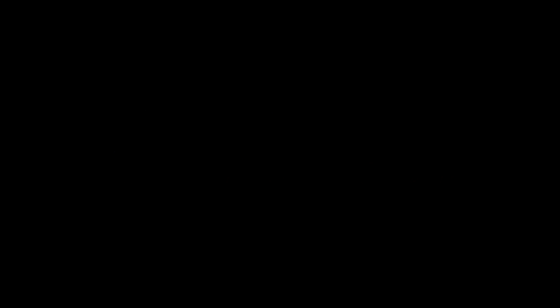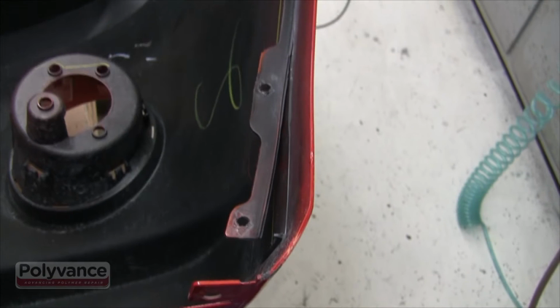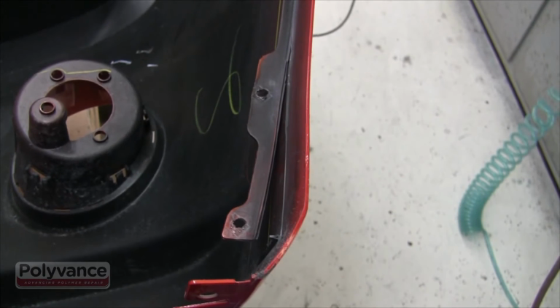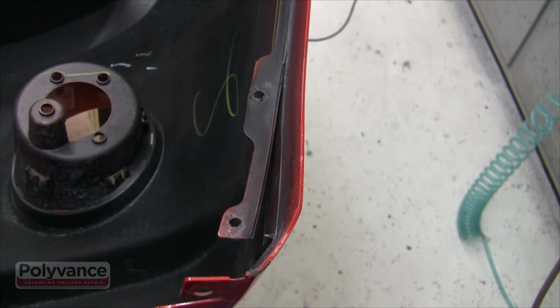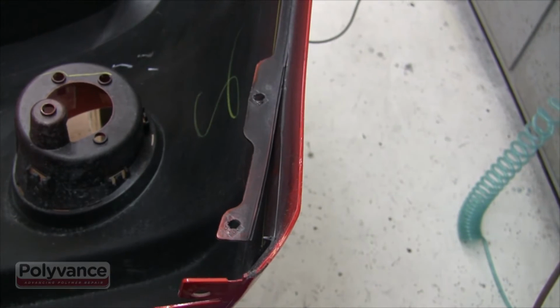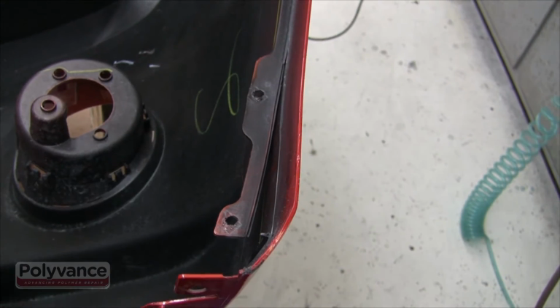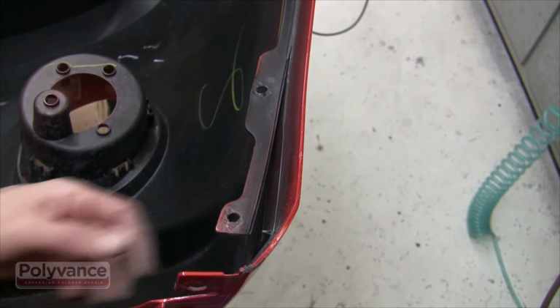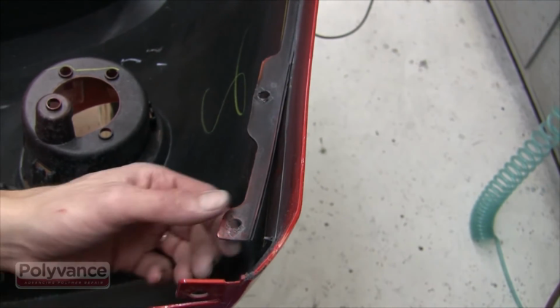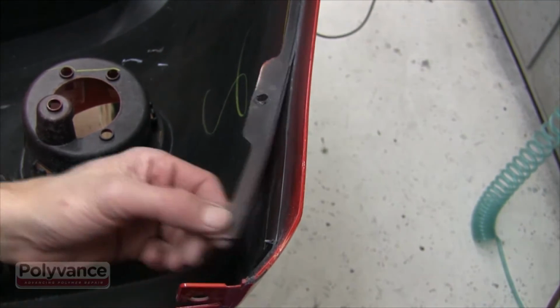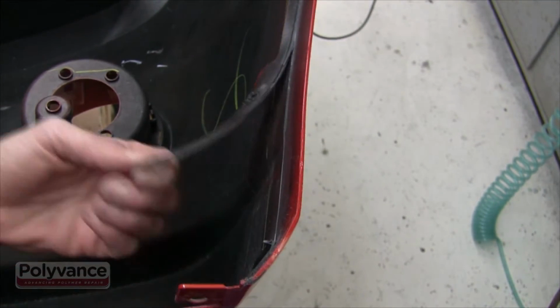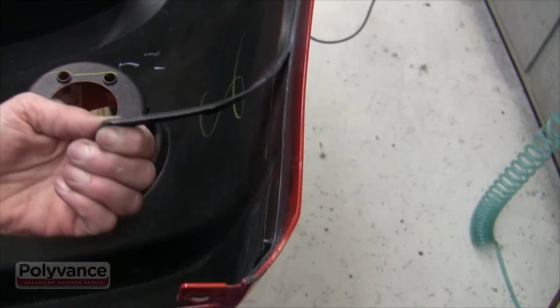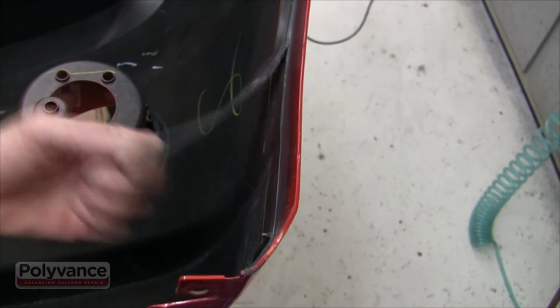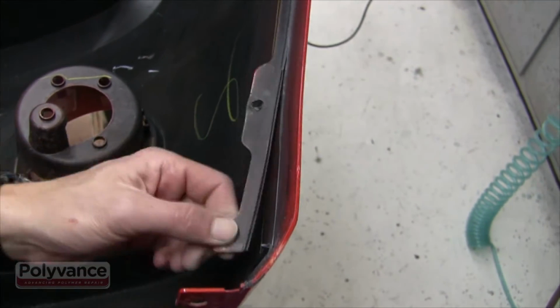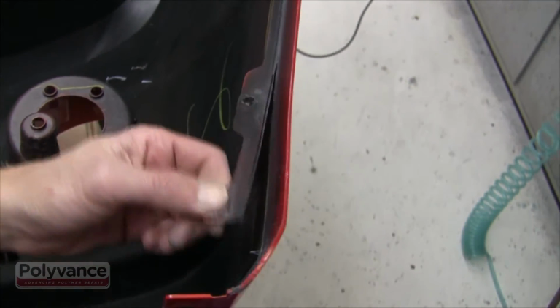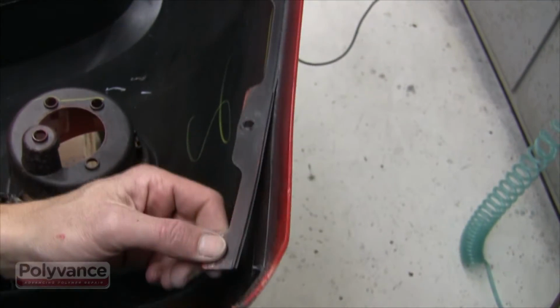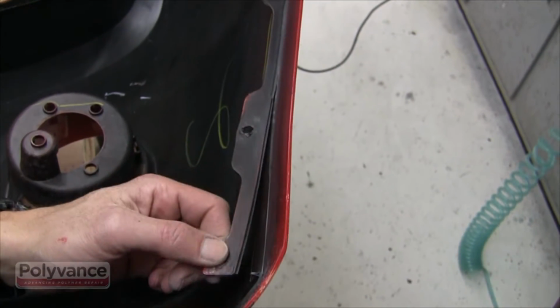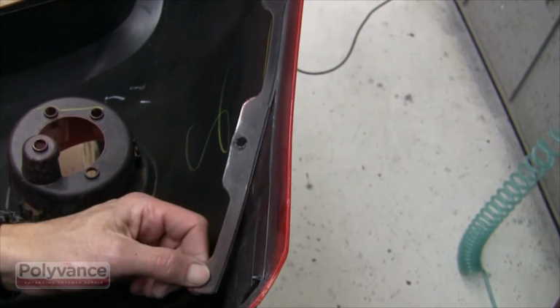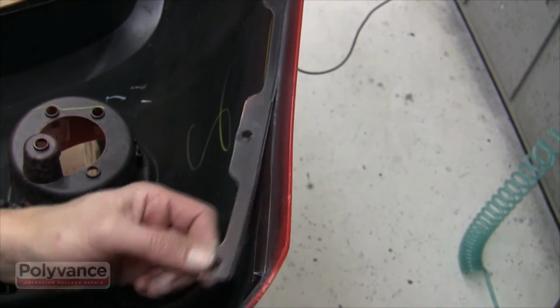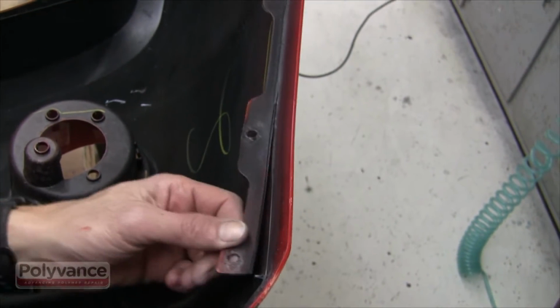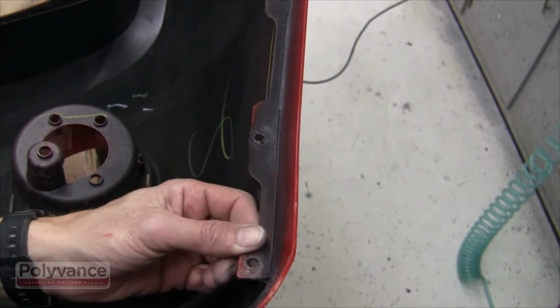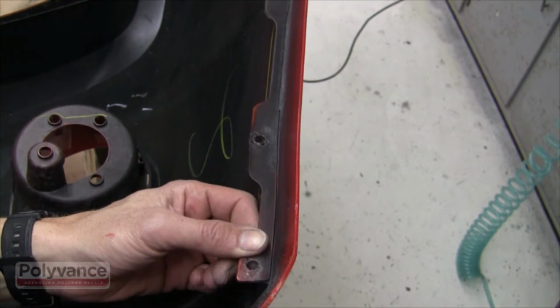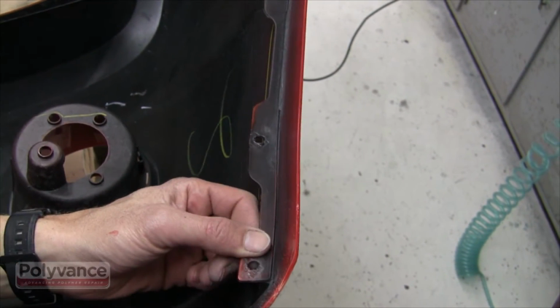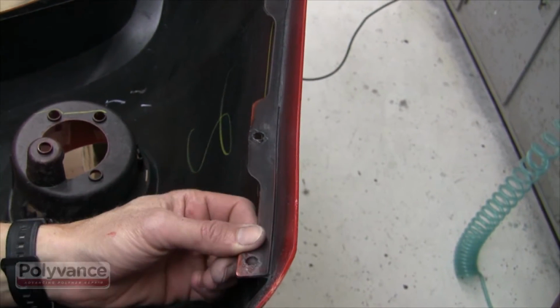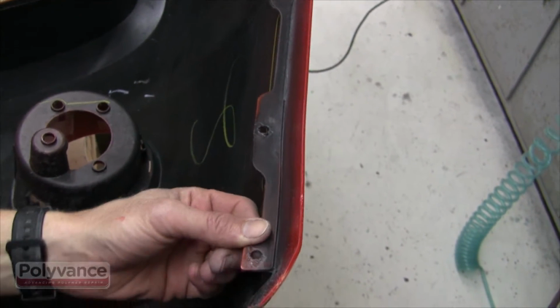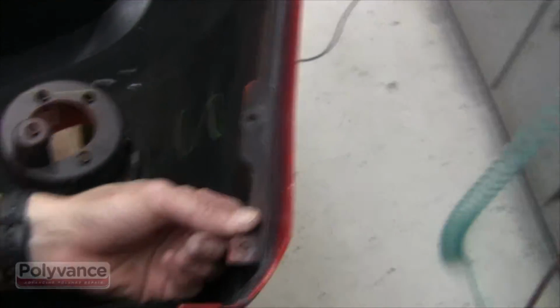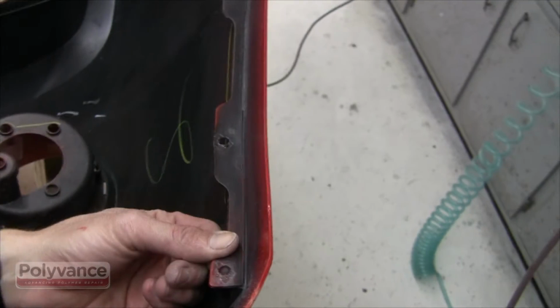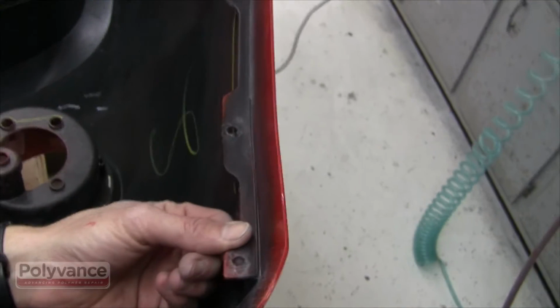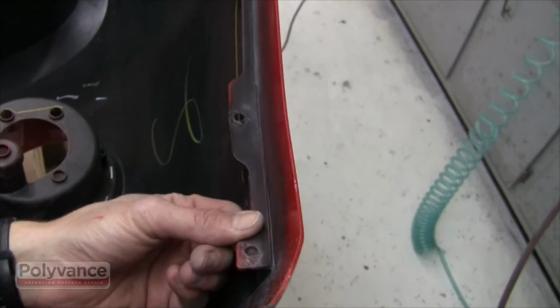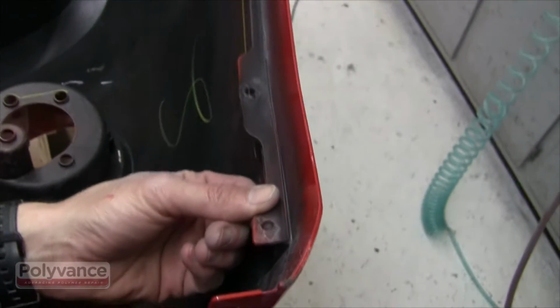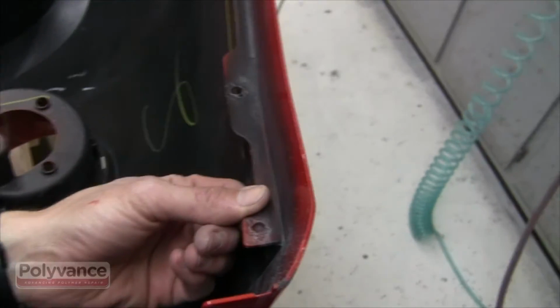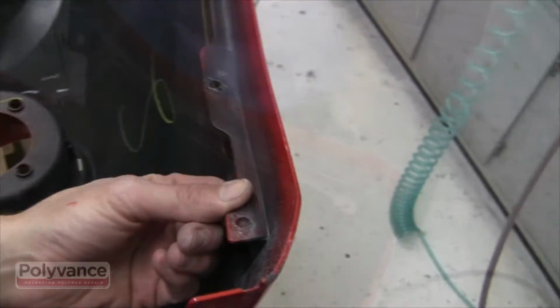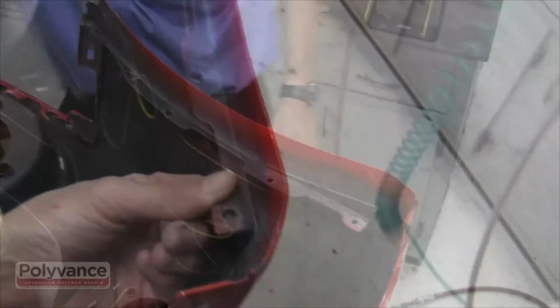Bumper covers are often discarded because of damage that could easily have been repaired. This broken flange is a good example.